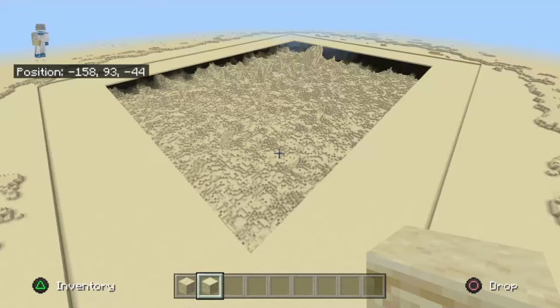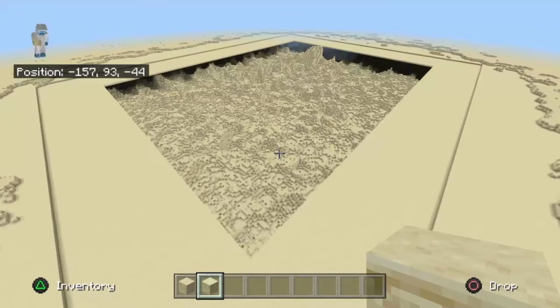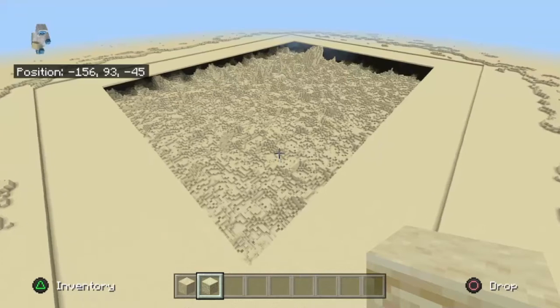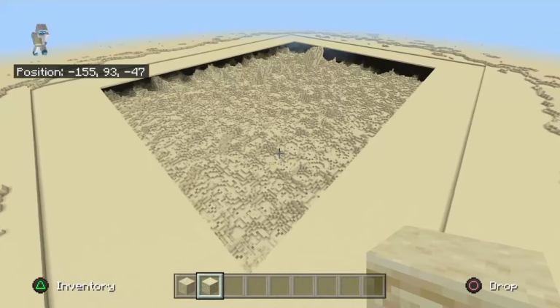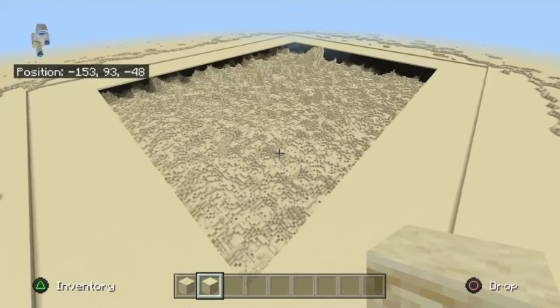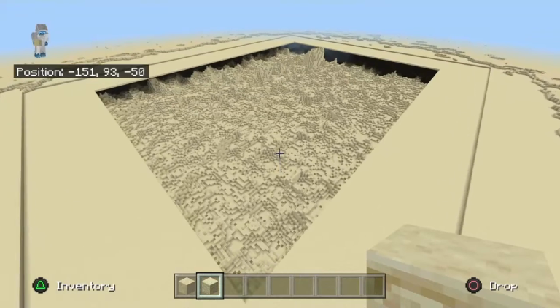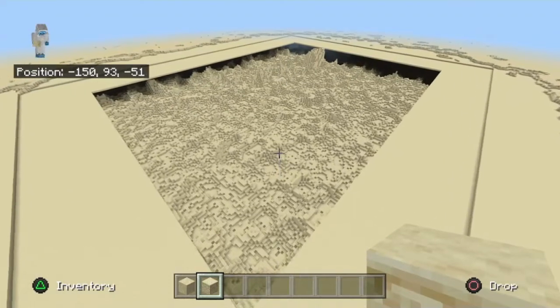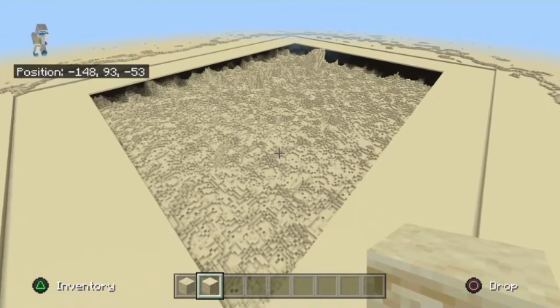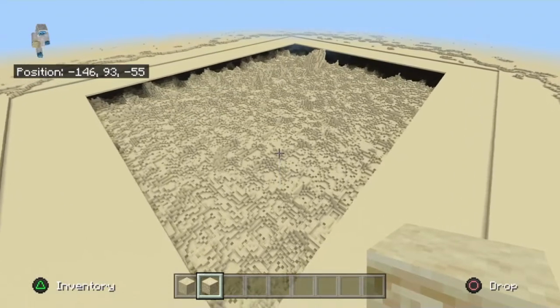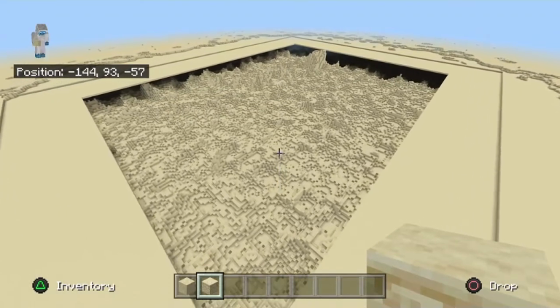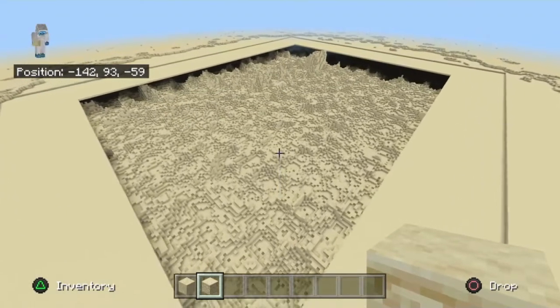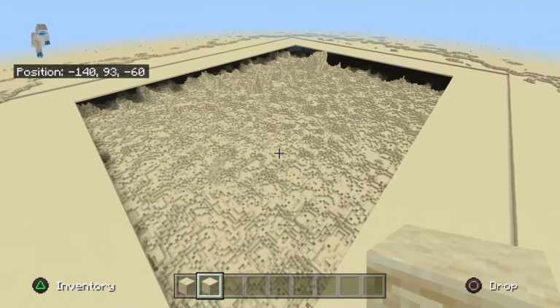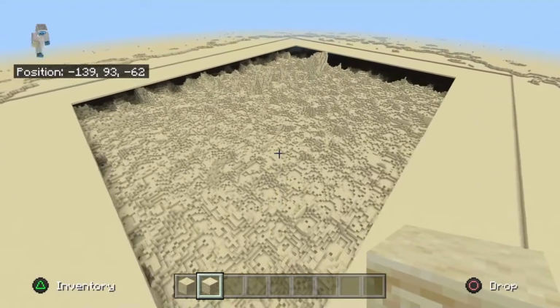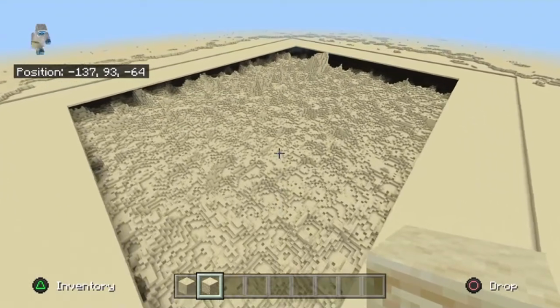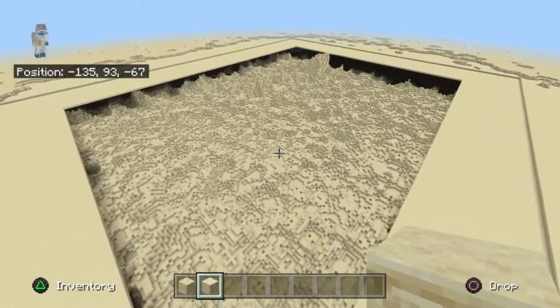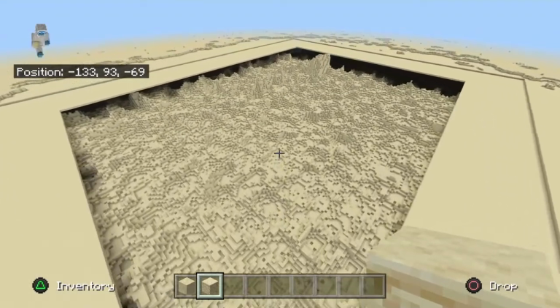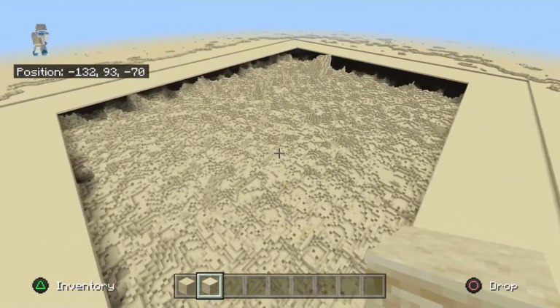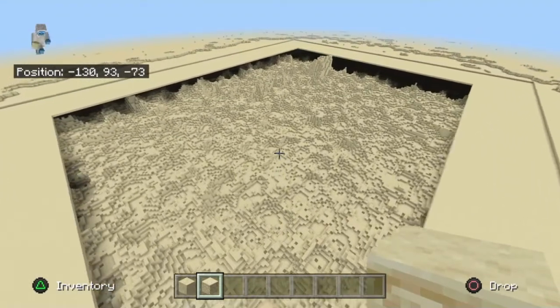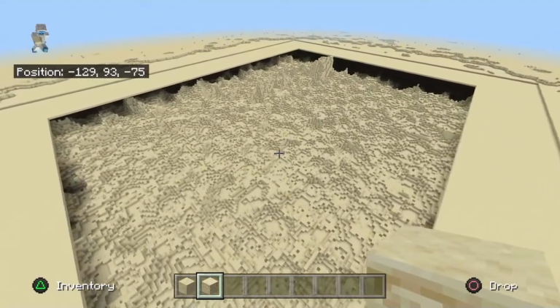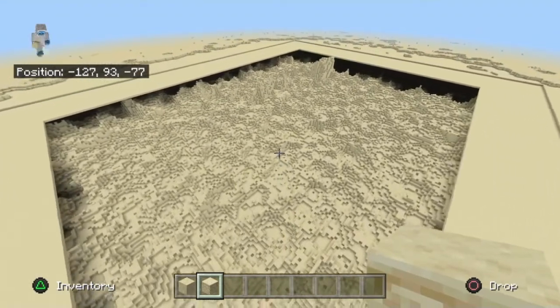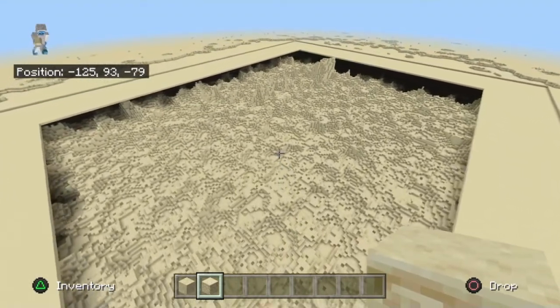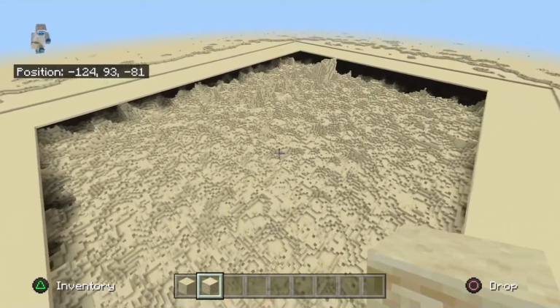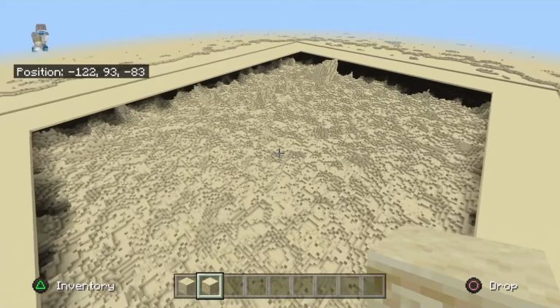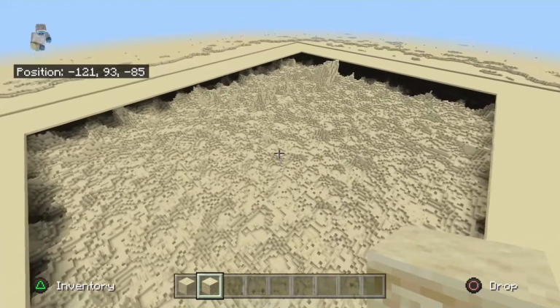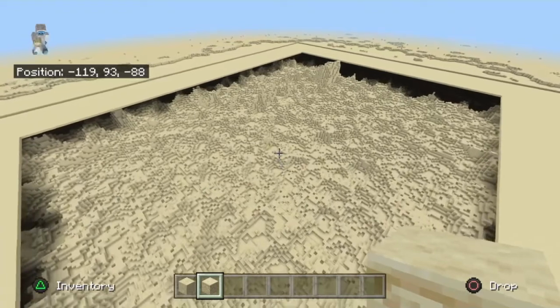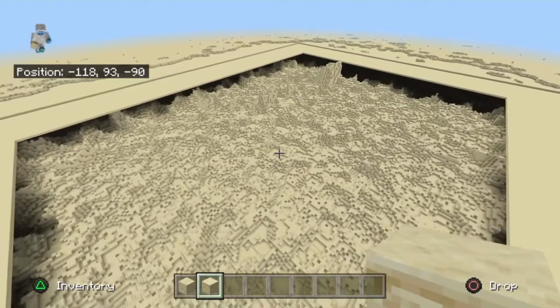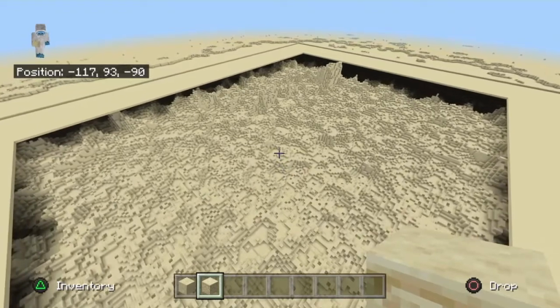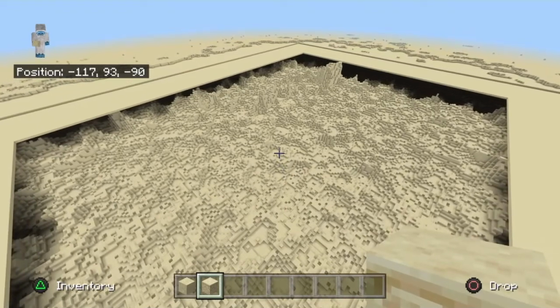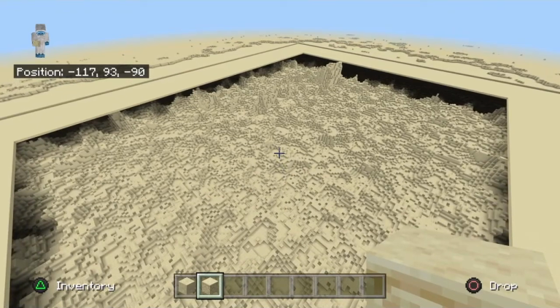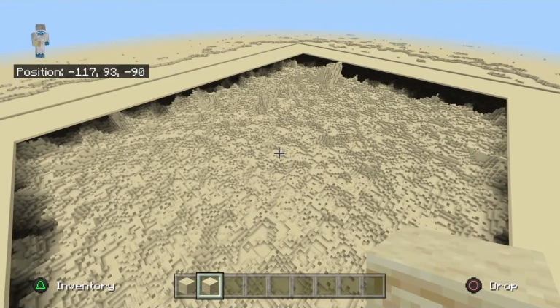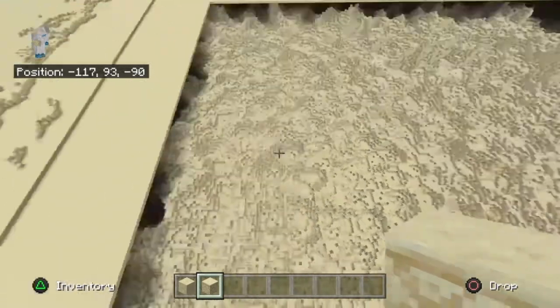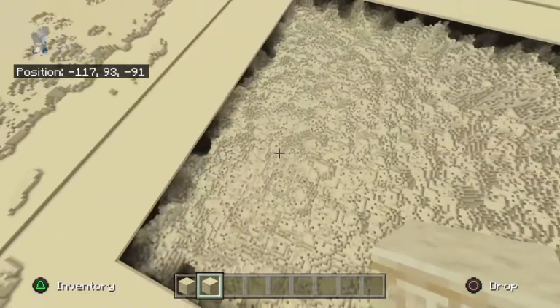Hello mates, welcome back to my channel. Today what we are going to do, we are going to fill up the third layer, the last layer, with sandstone.